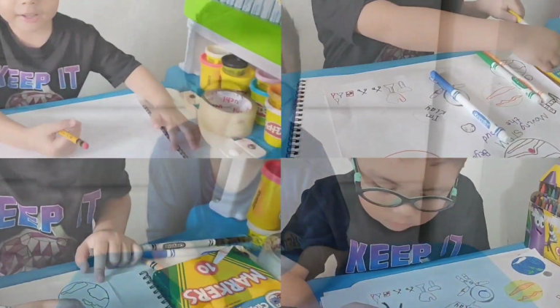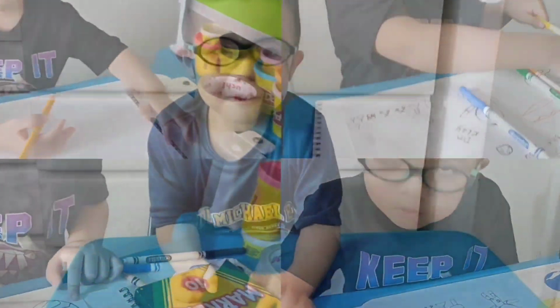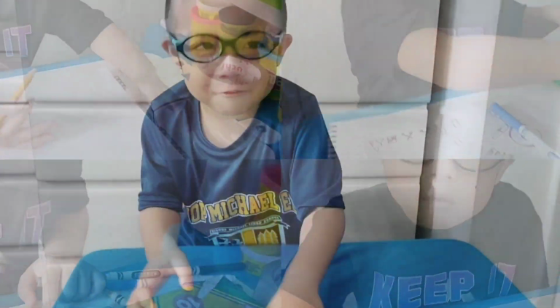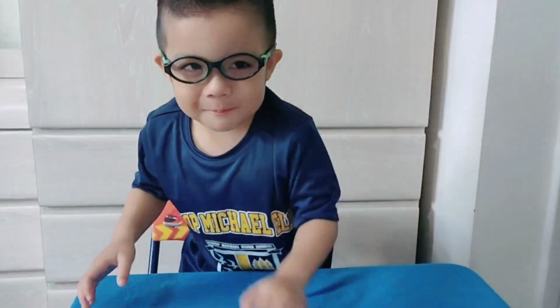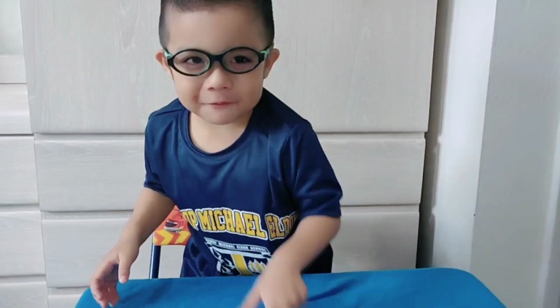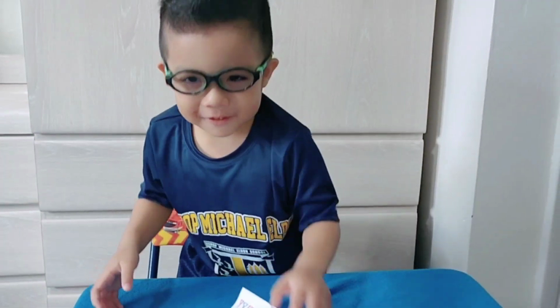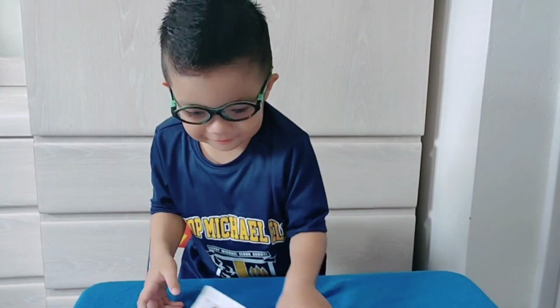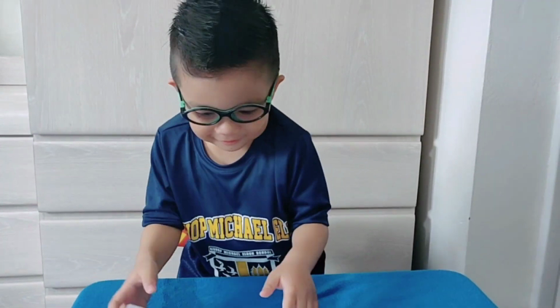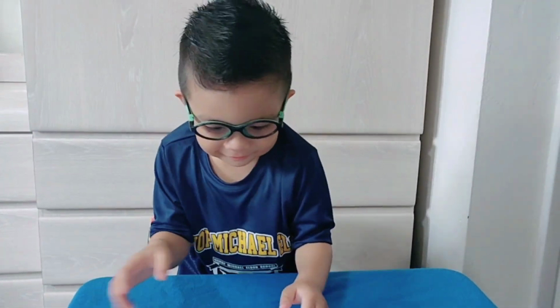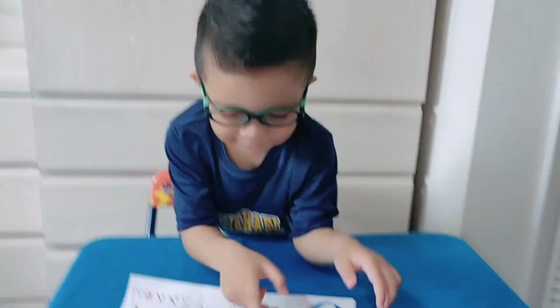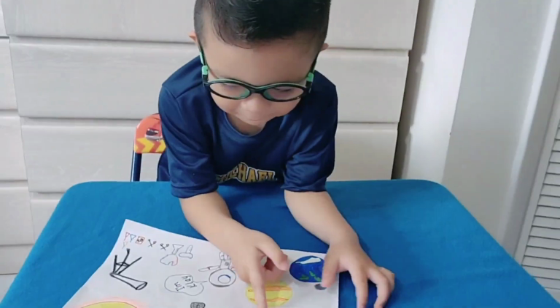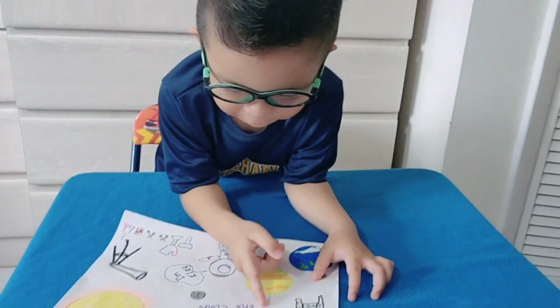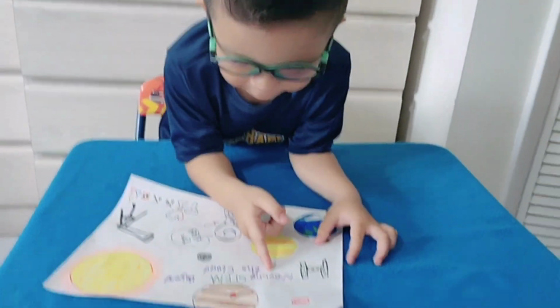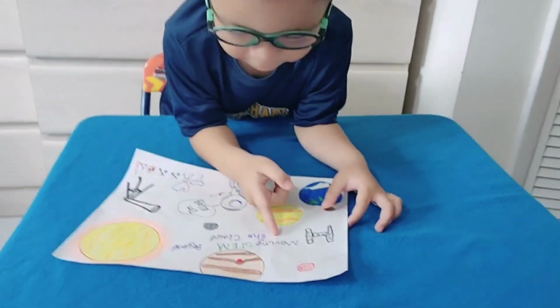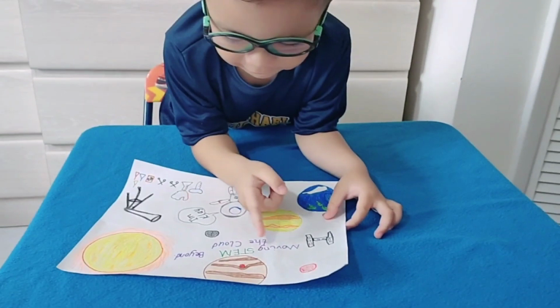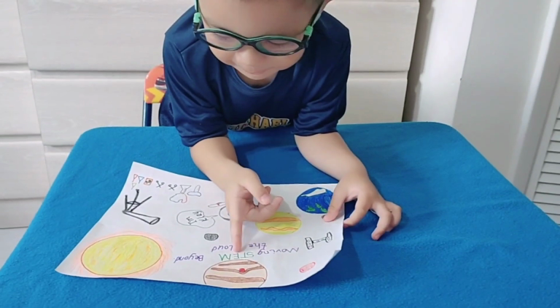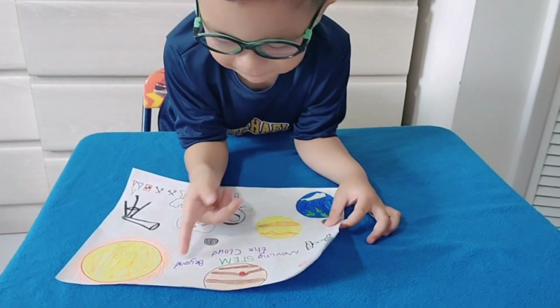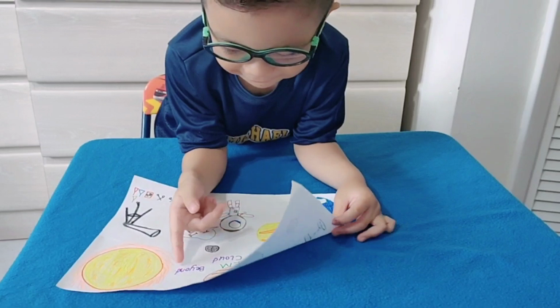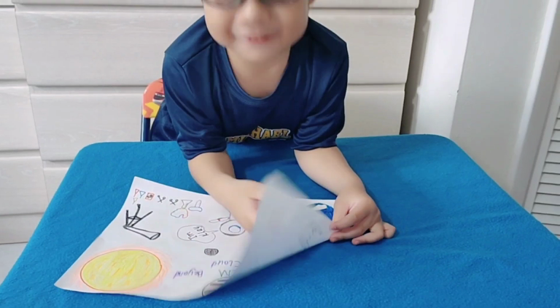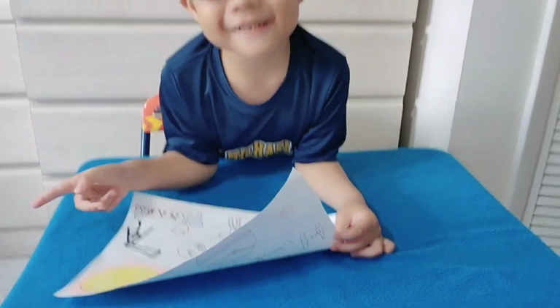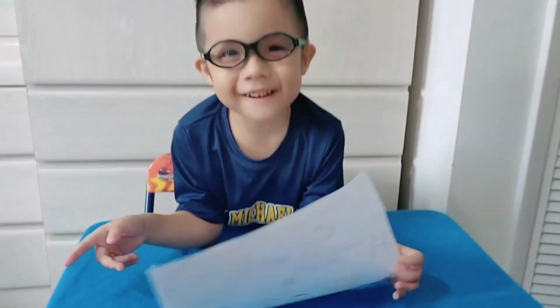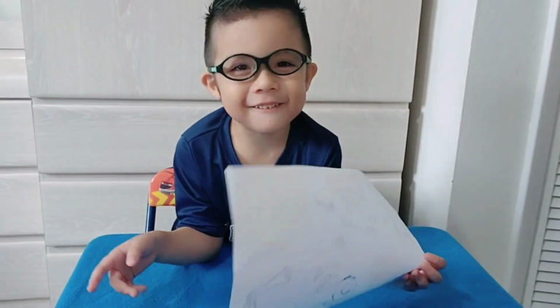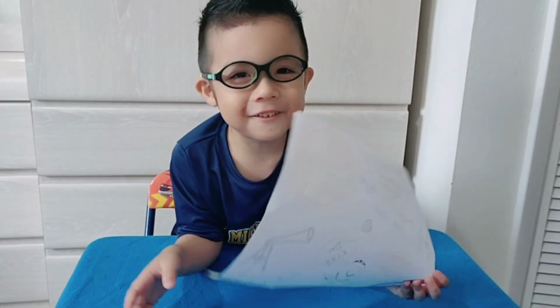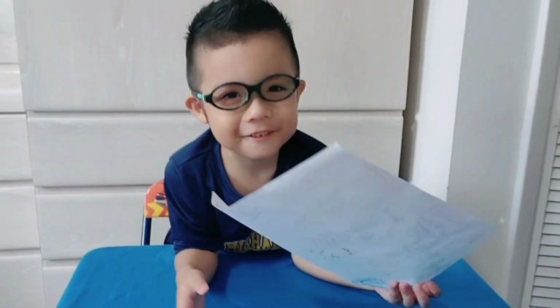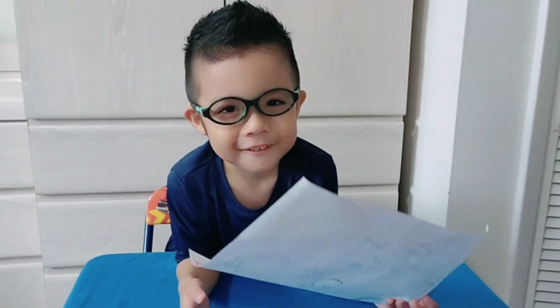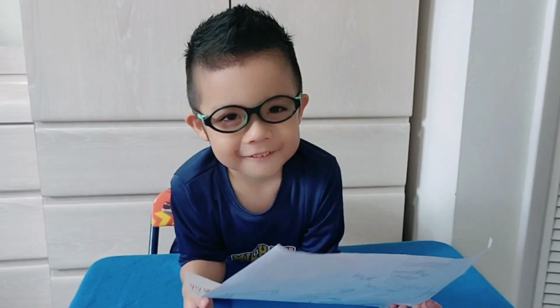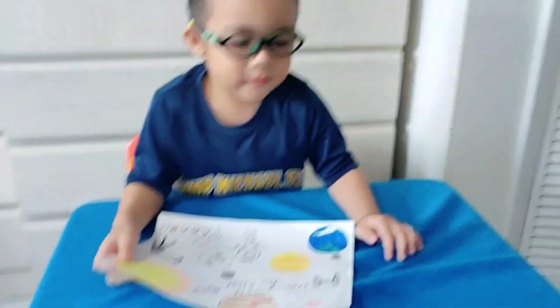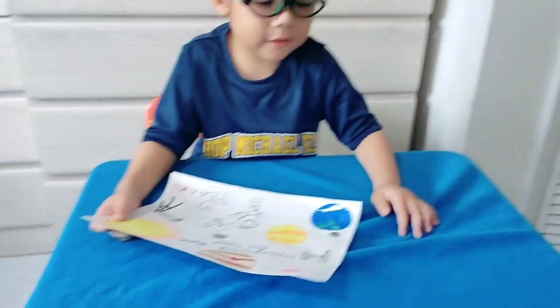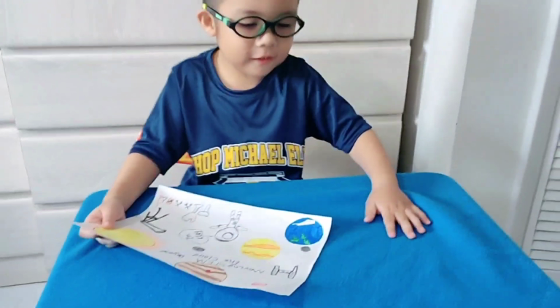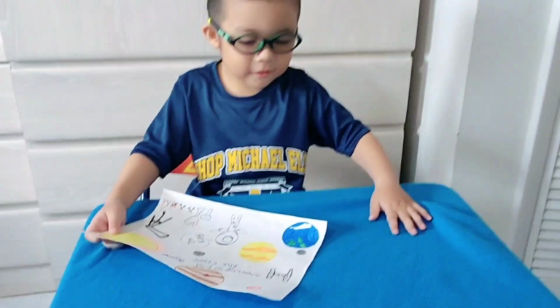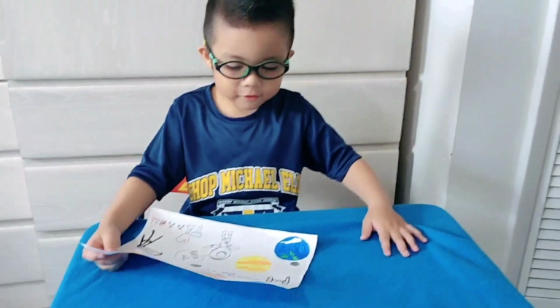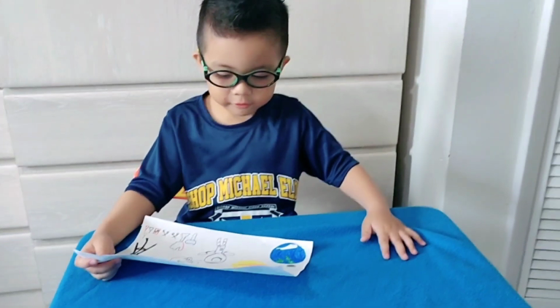Our theme for this year is moving beyond the clouds. Let's look at the drawing.